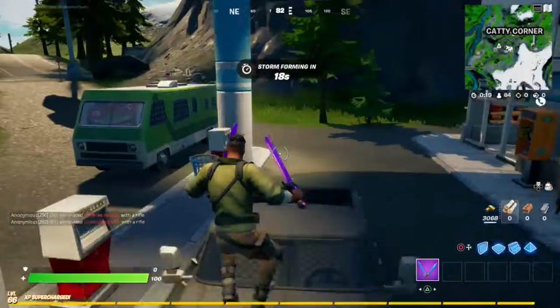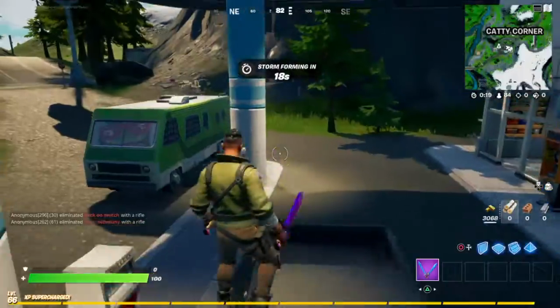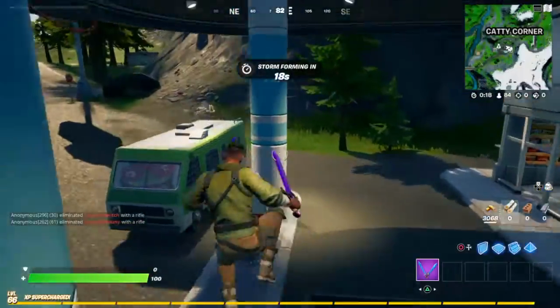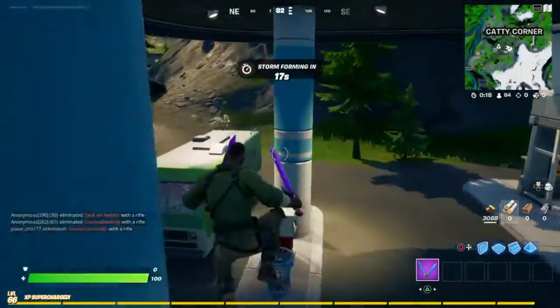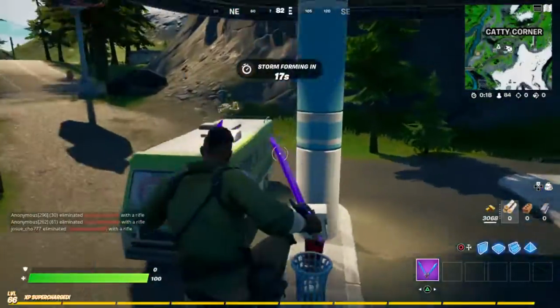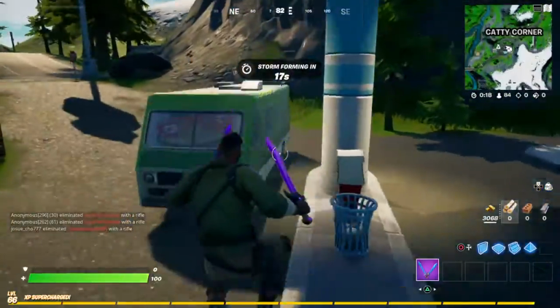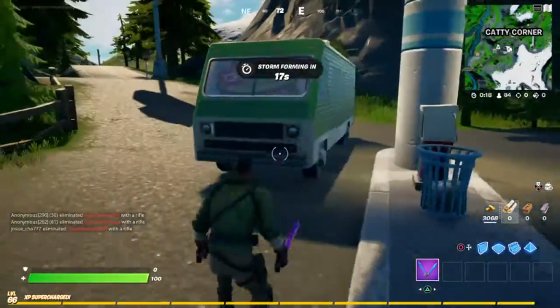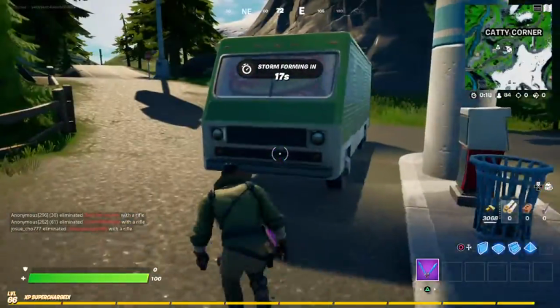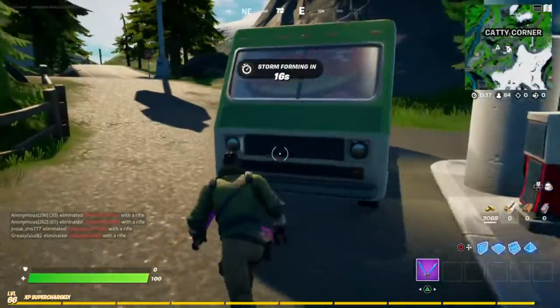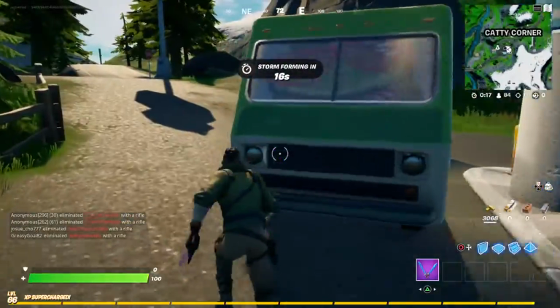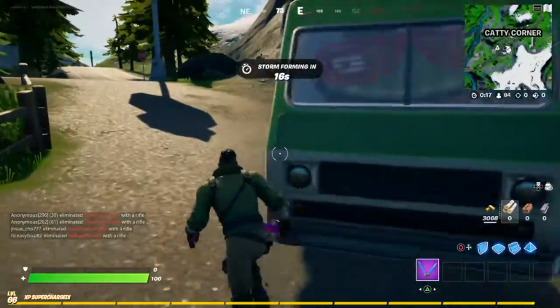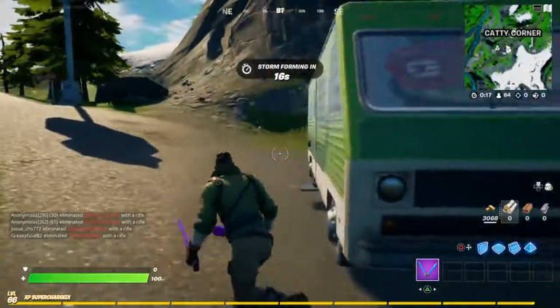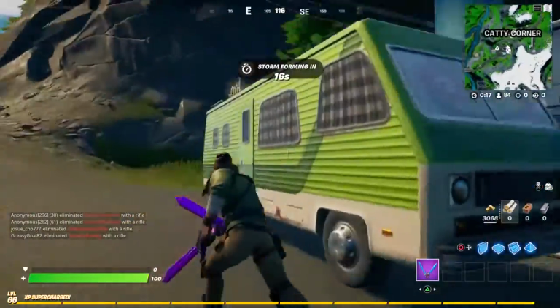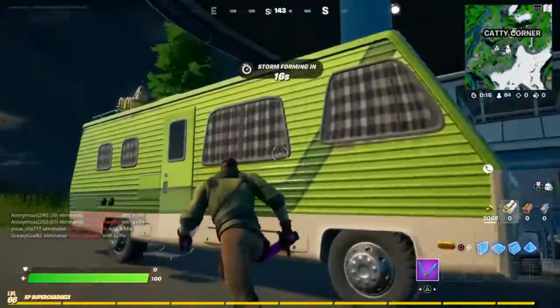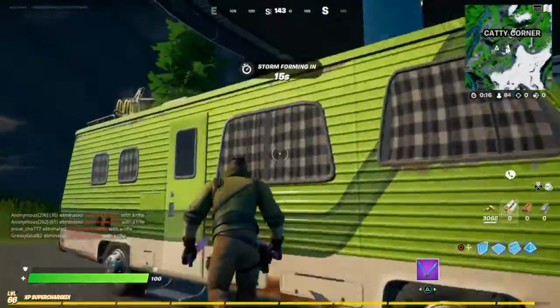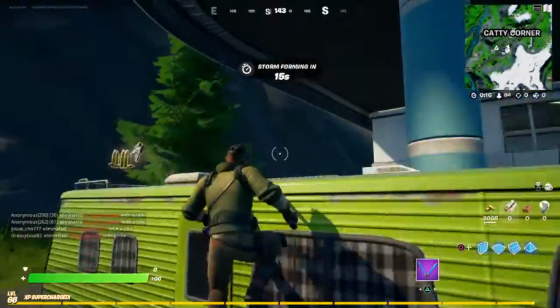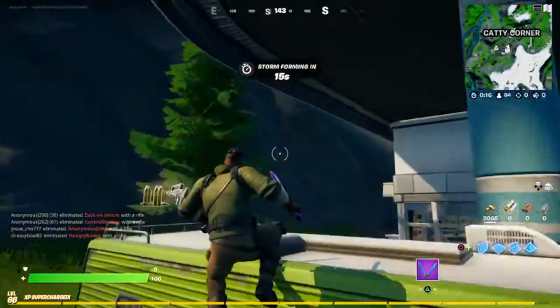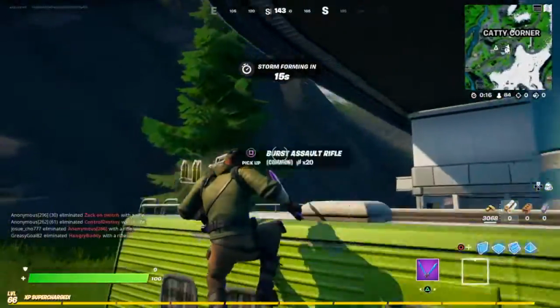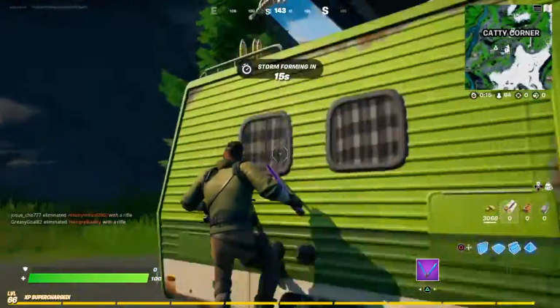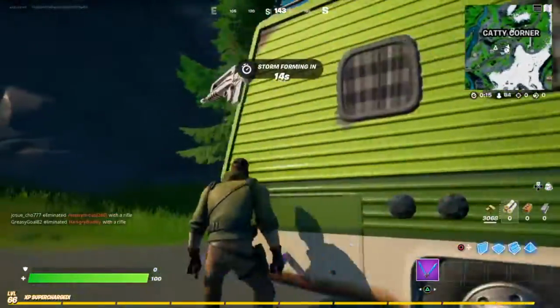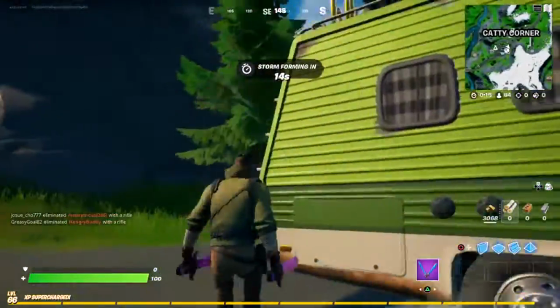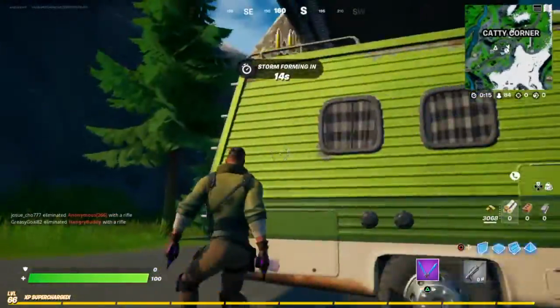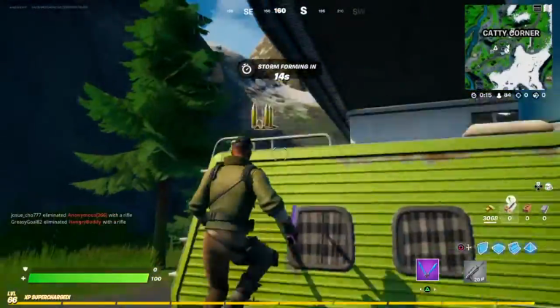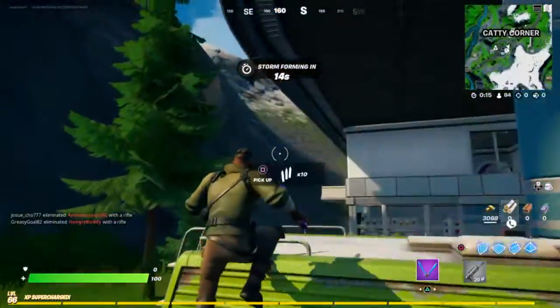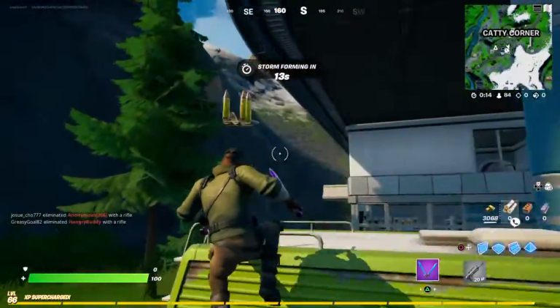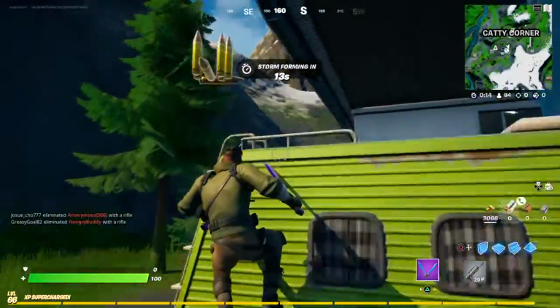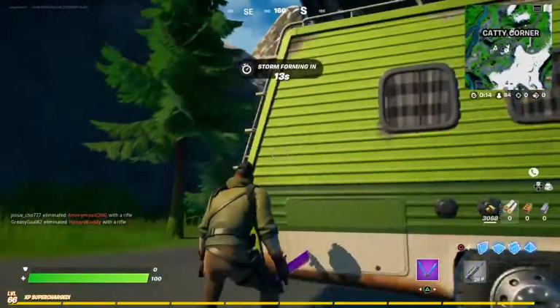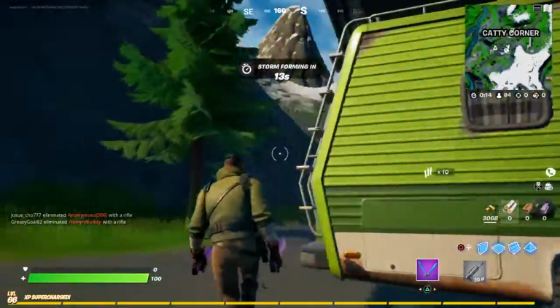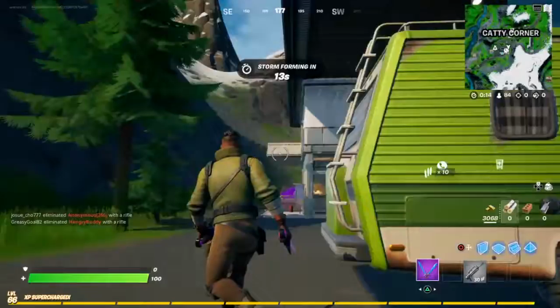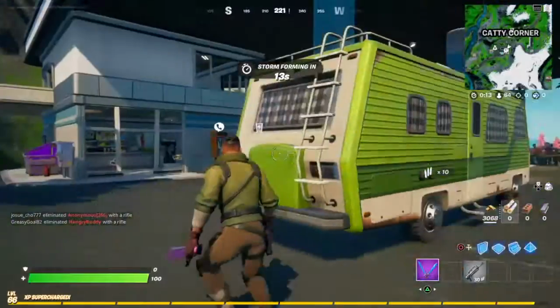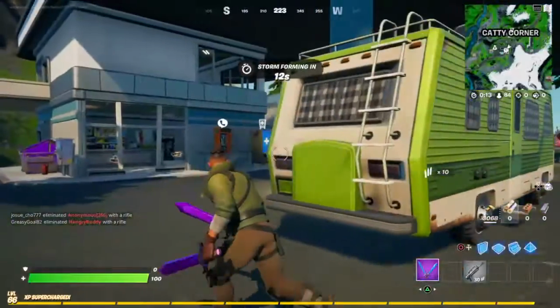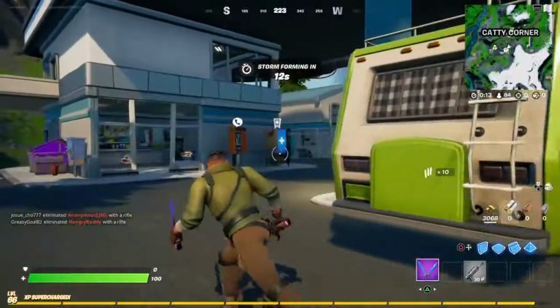Hello and welcome back to Fortnite. Today I'll be showing you how to purchase a shield potion from a vending machine.